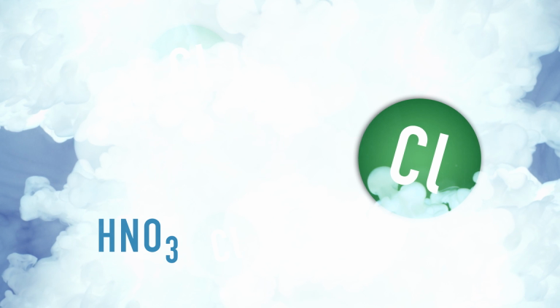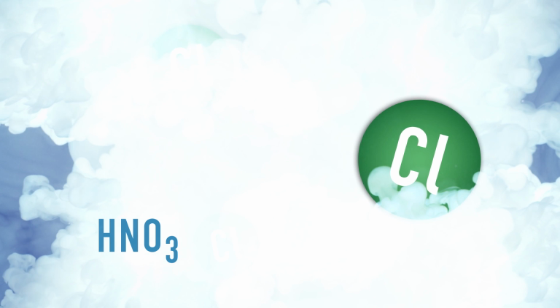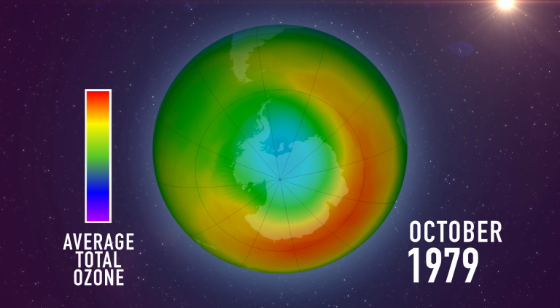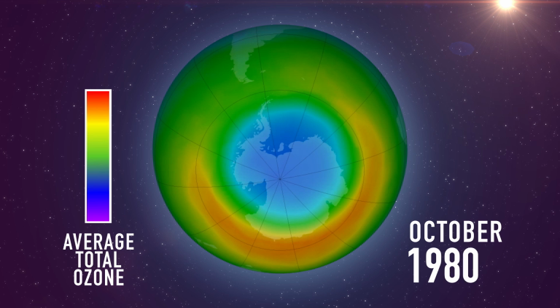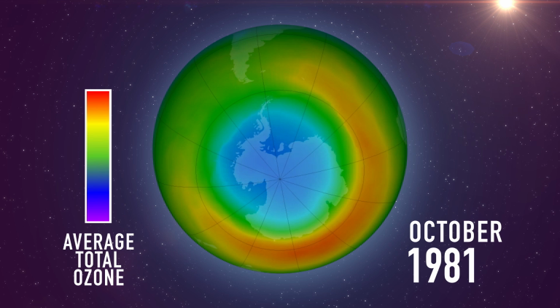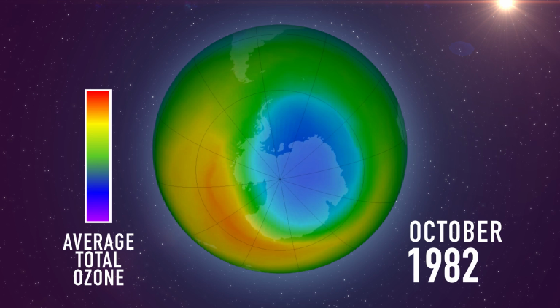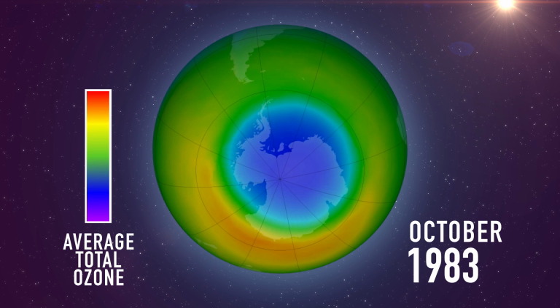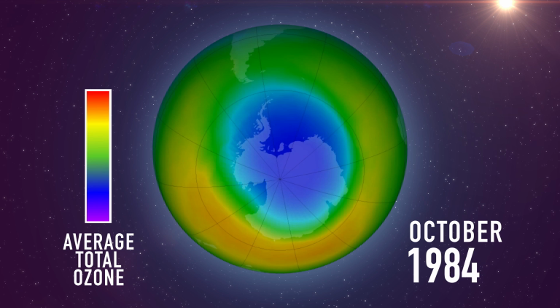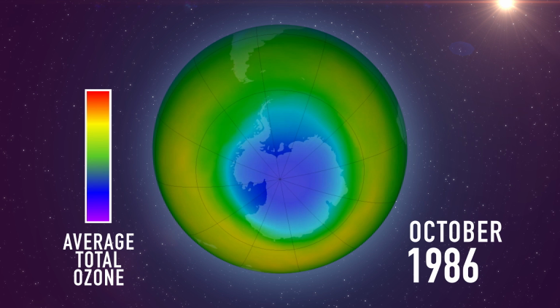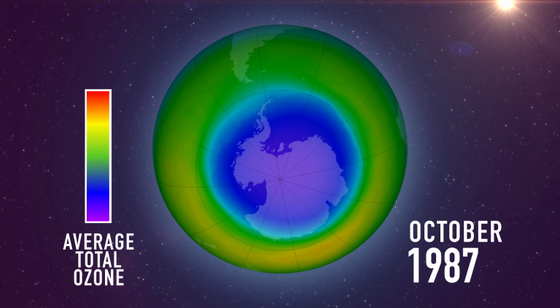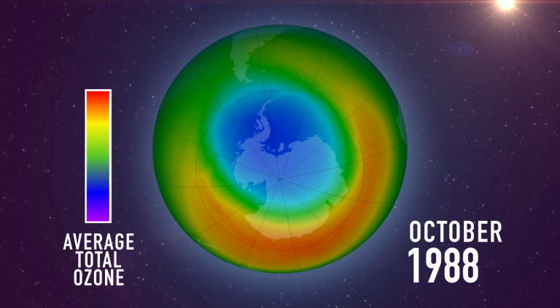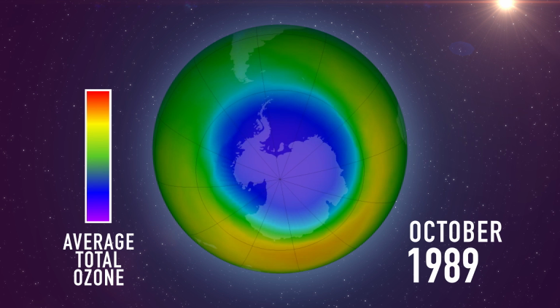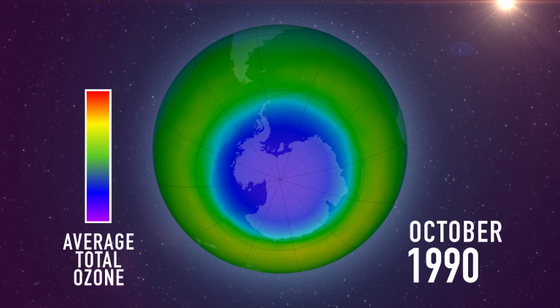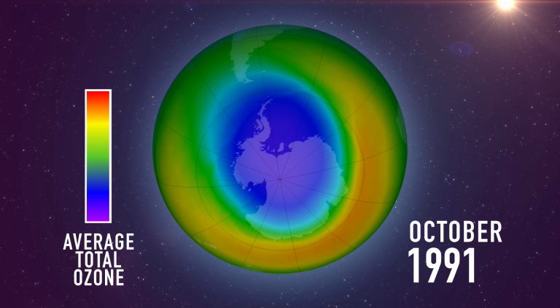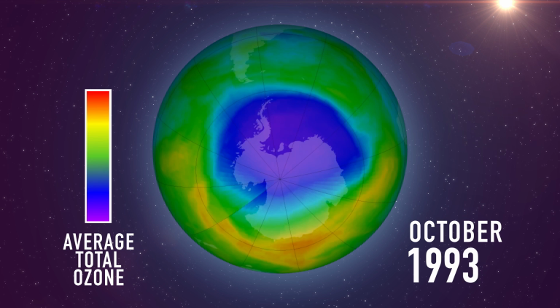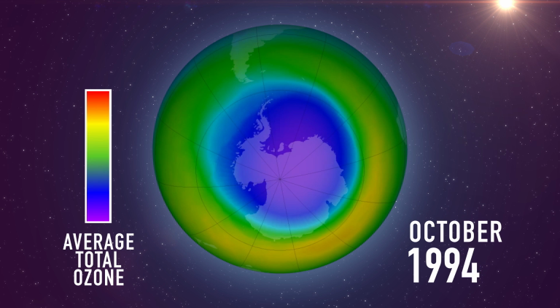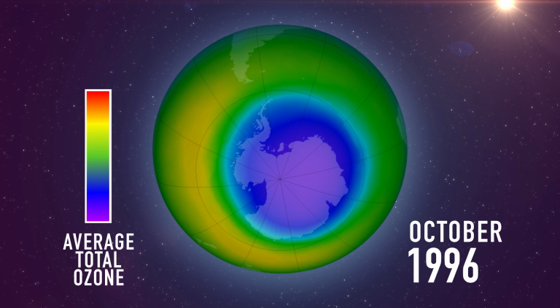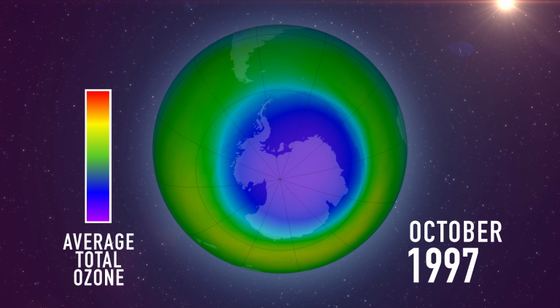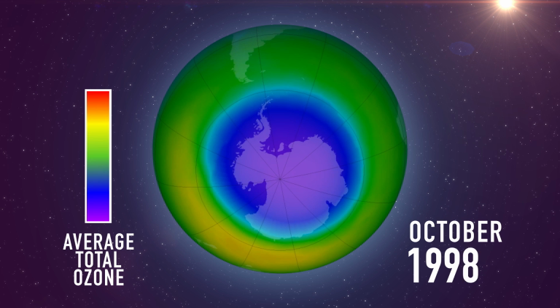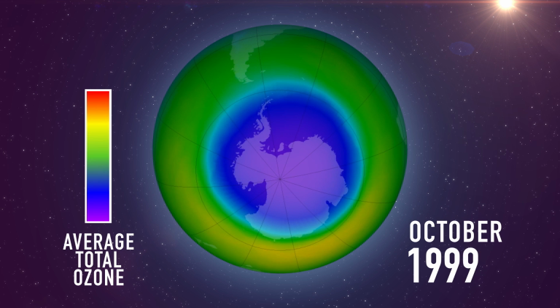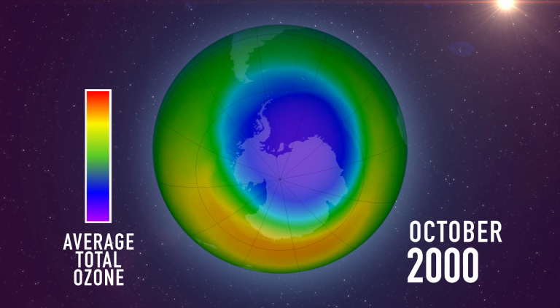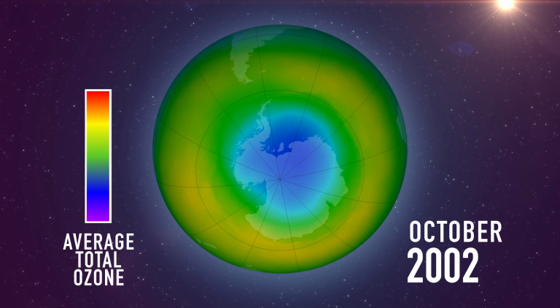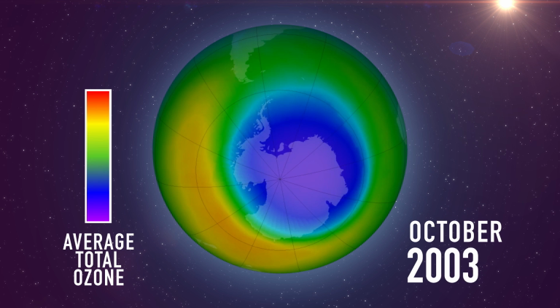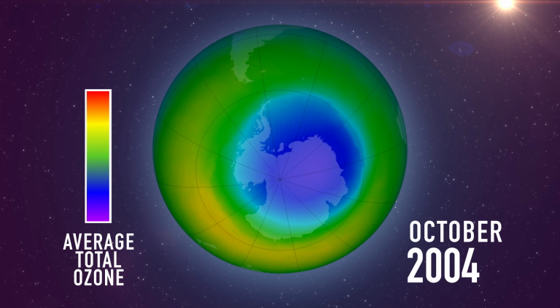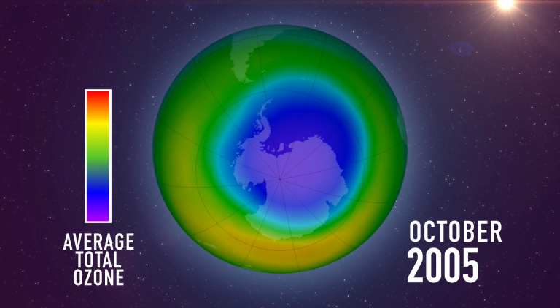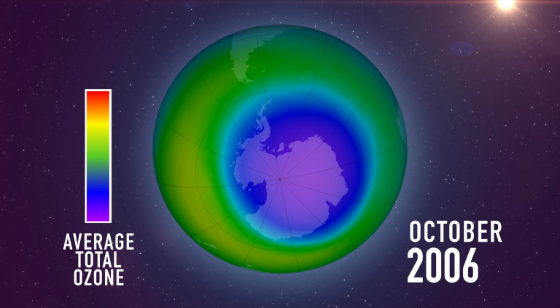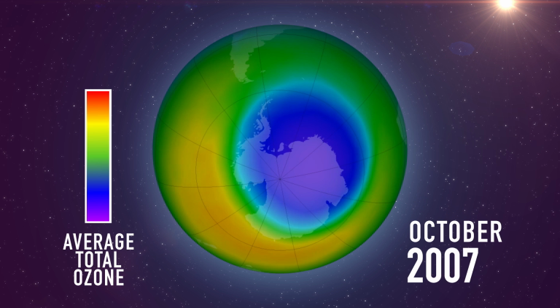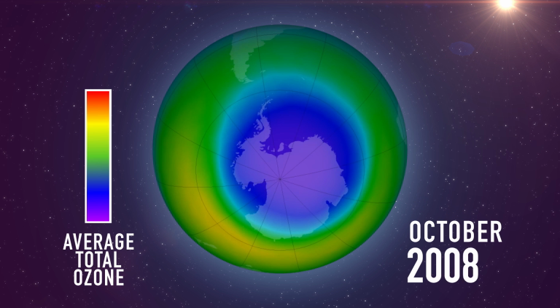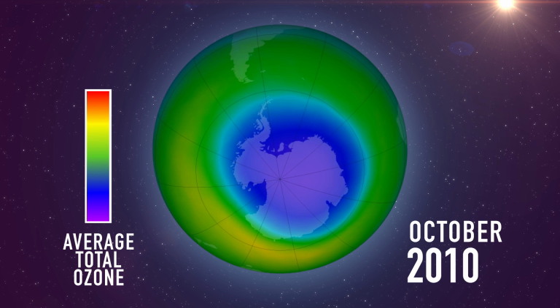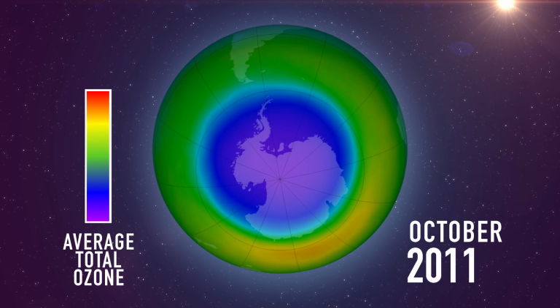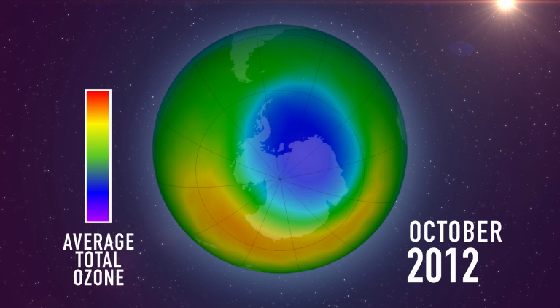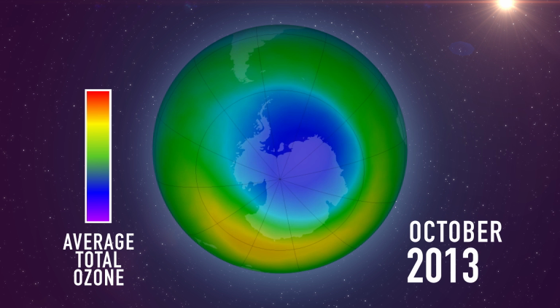That's why Antarctic ozone destruction peaks in October, when winter cold gives way to springtime light.